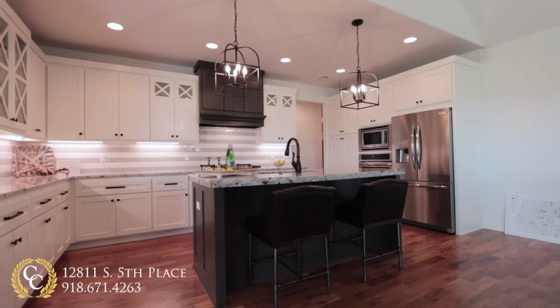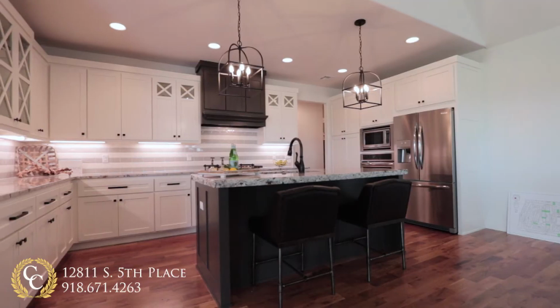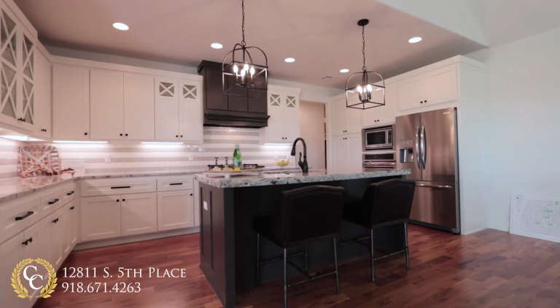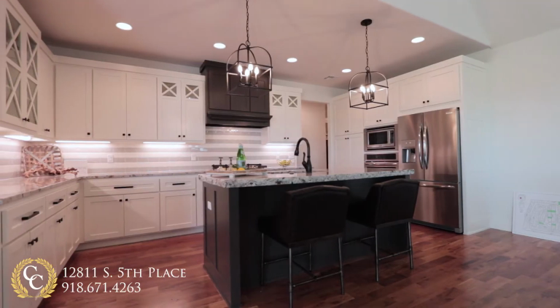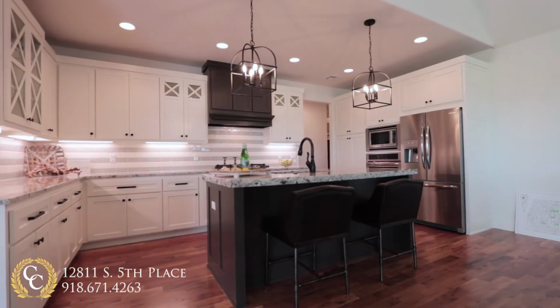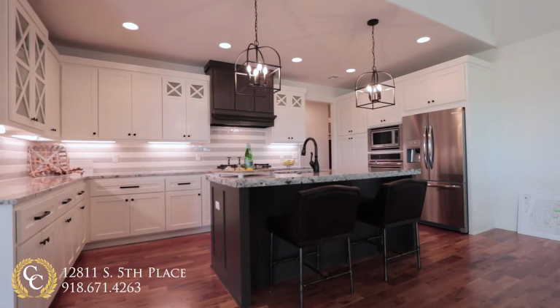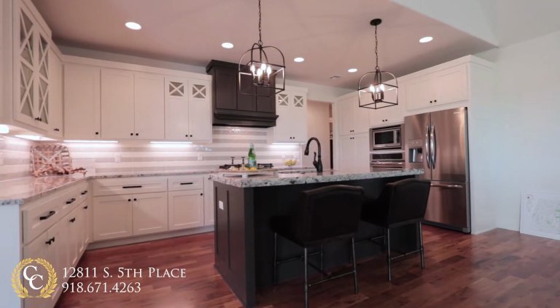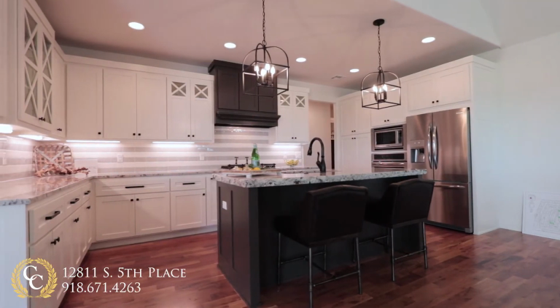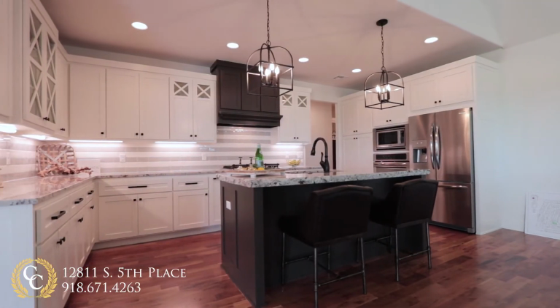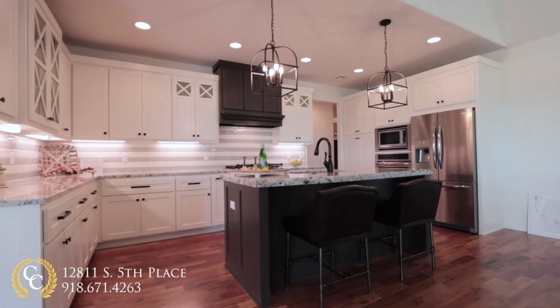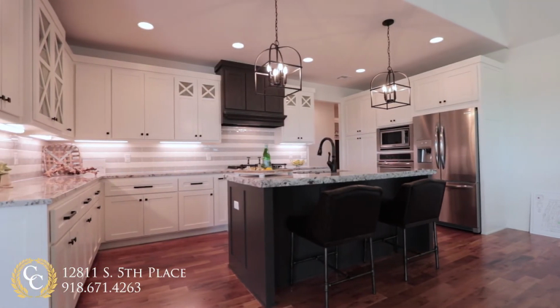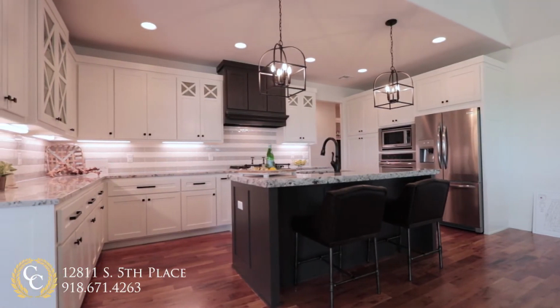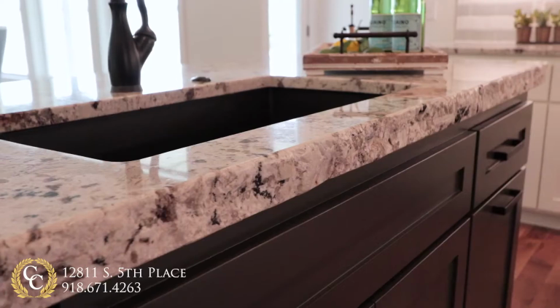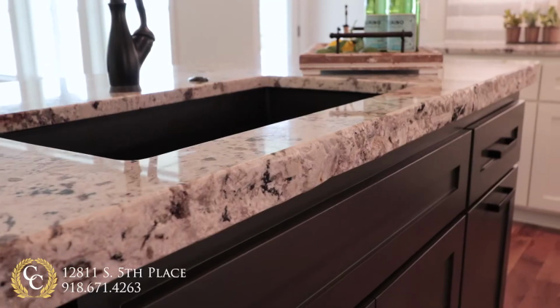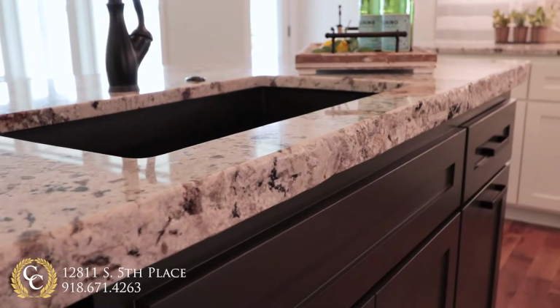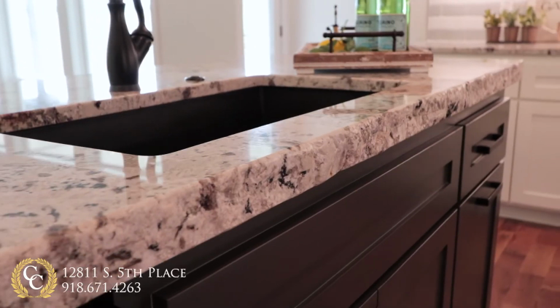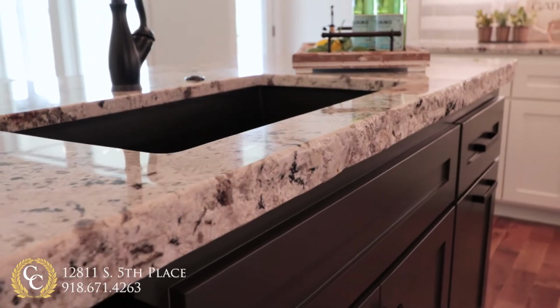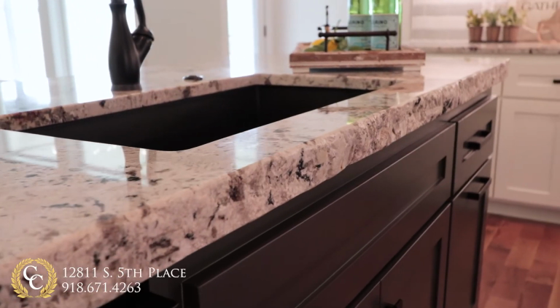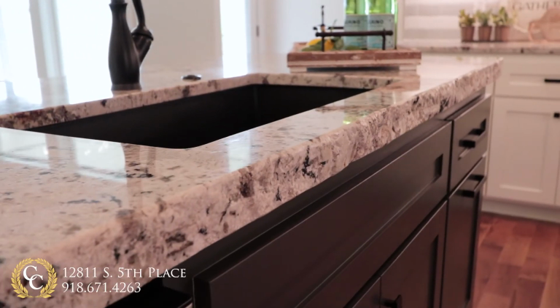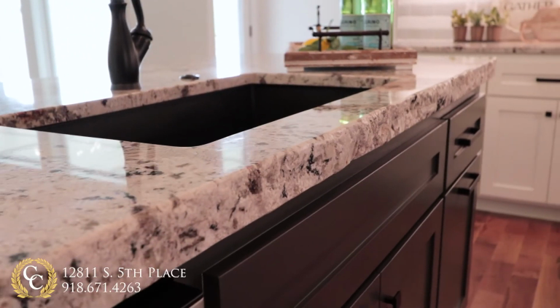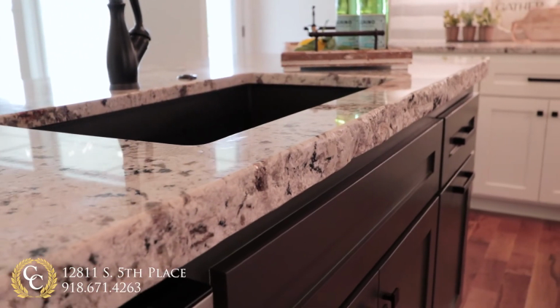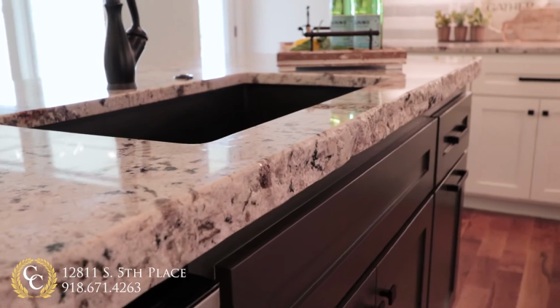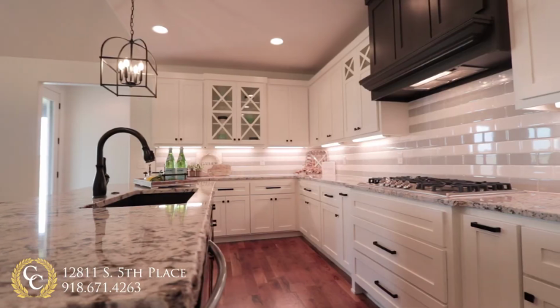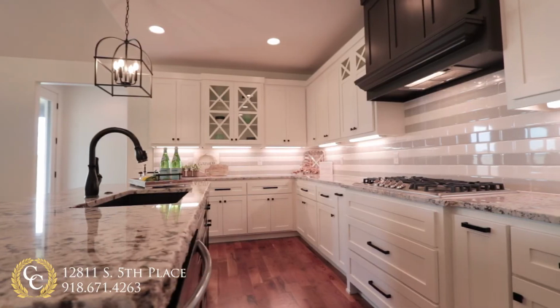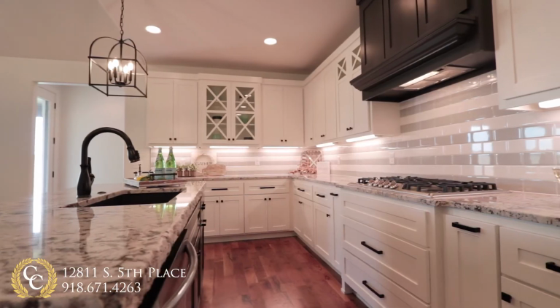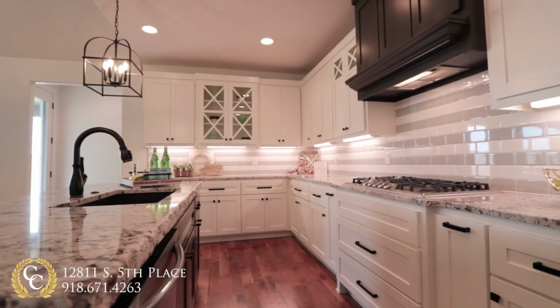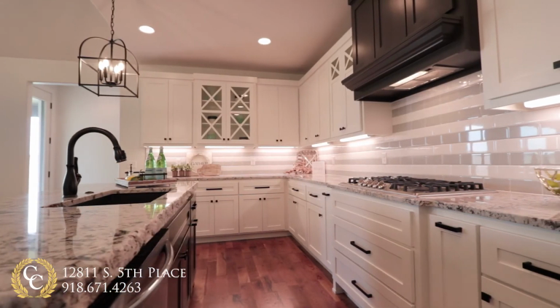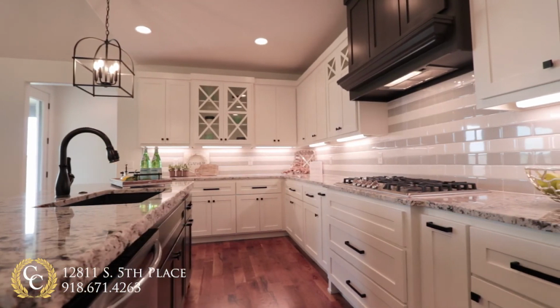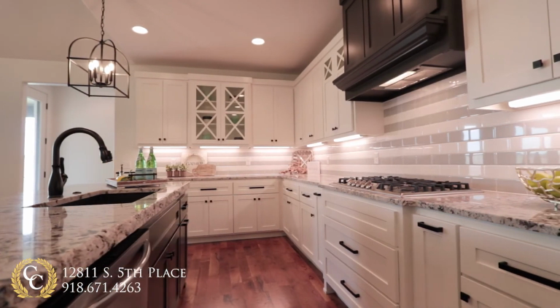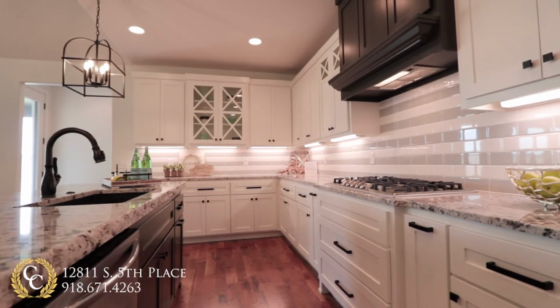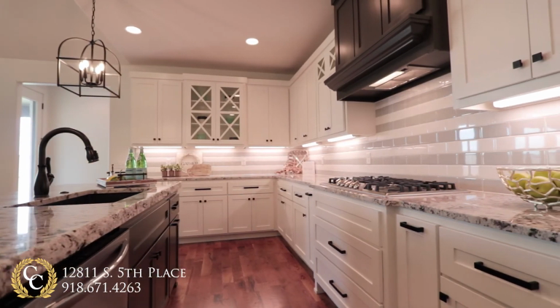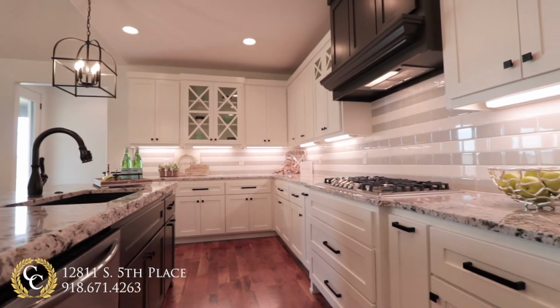Custom cabinetry, hand-selected light fixtures, and a 6-centimeter granite island make this kitchen a welcome gathering spot for friends and family.